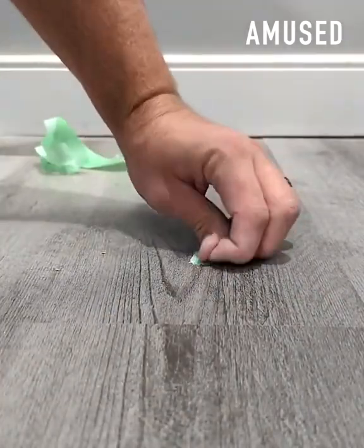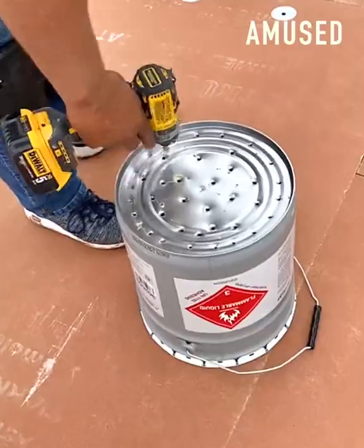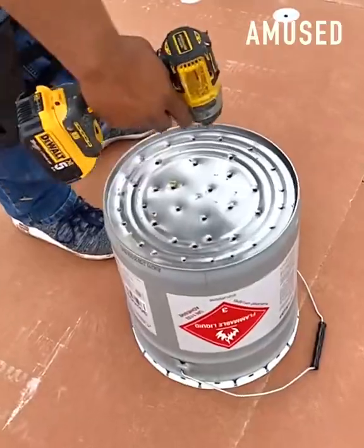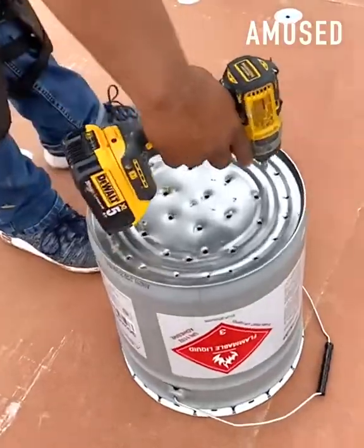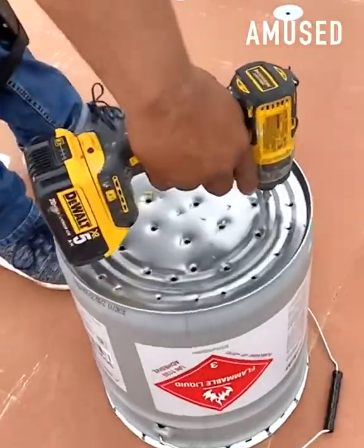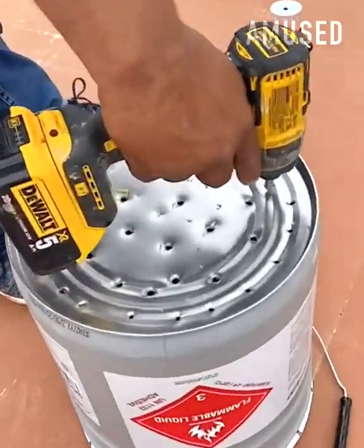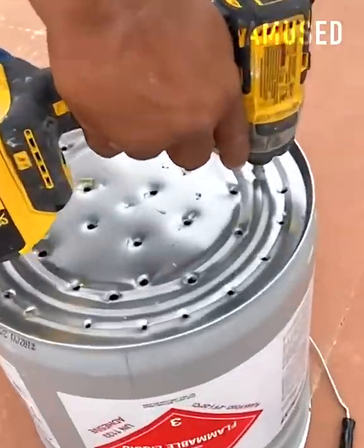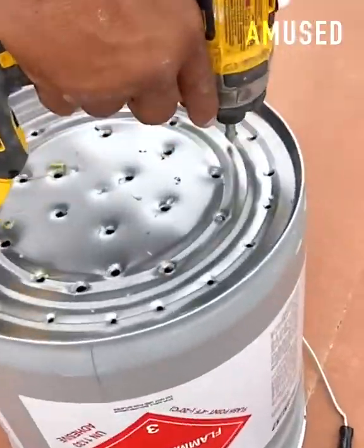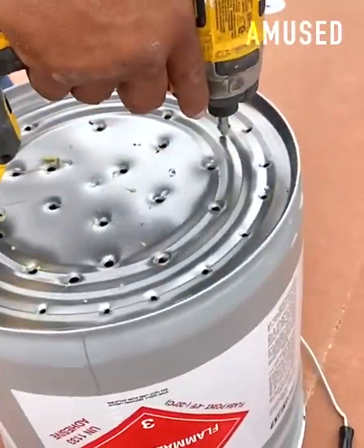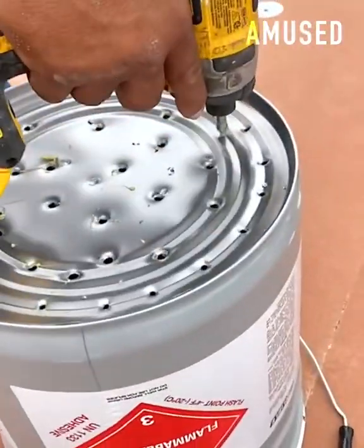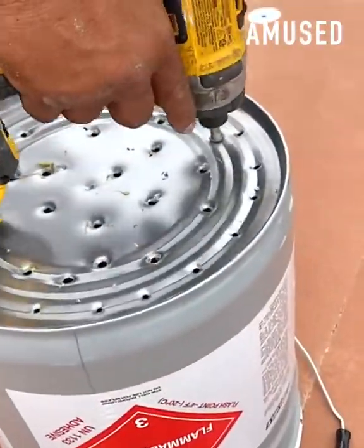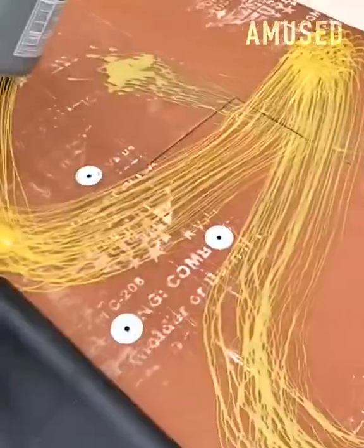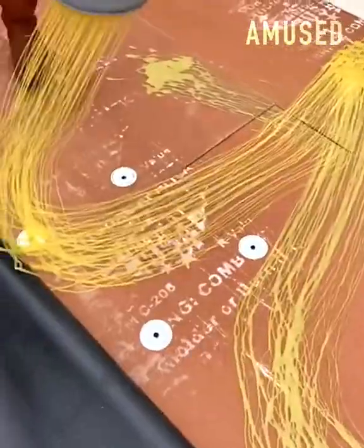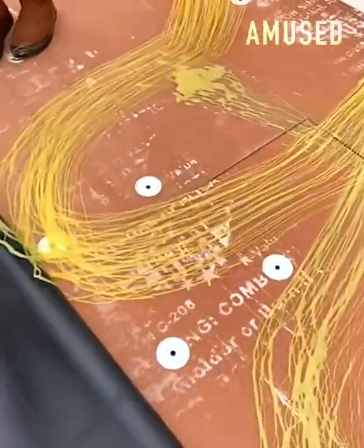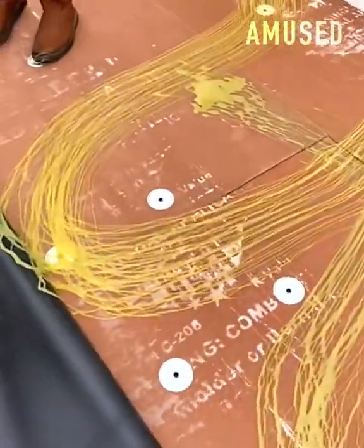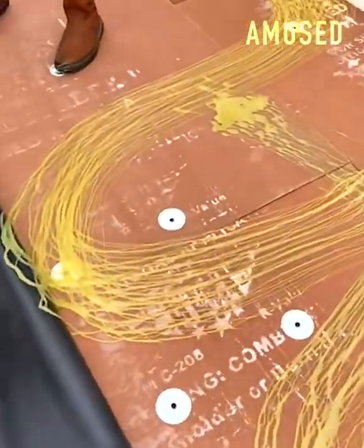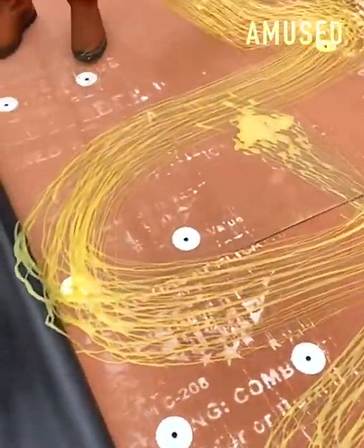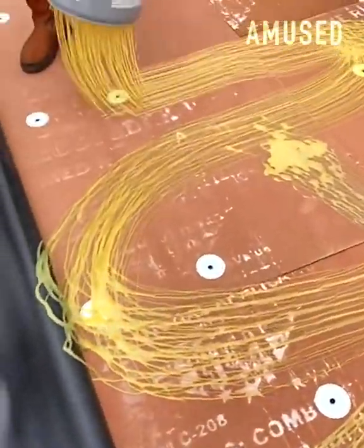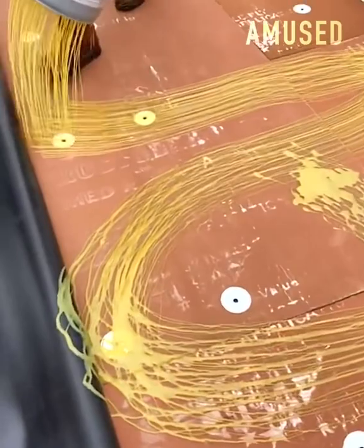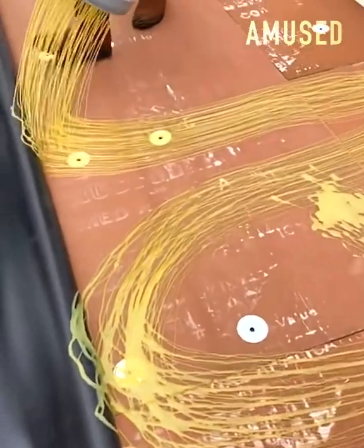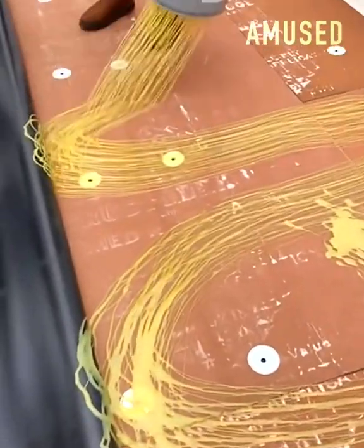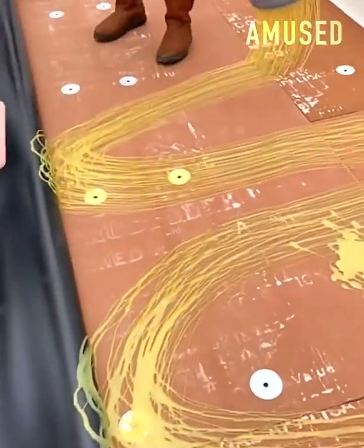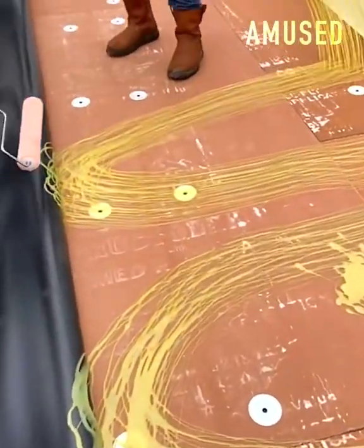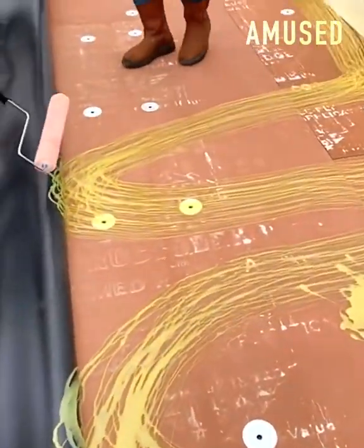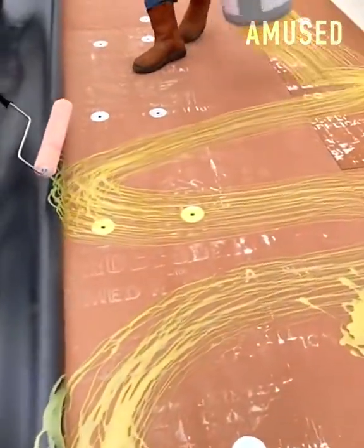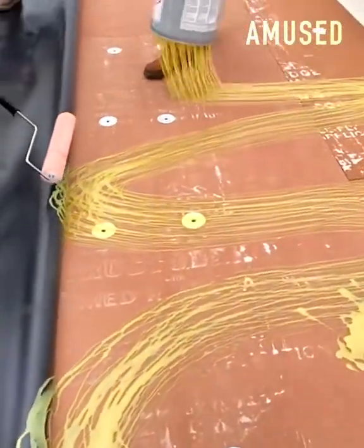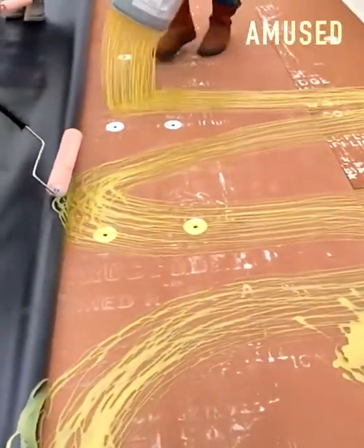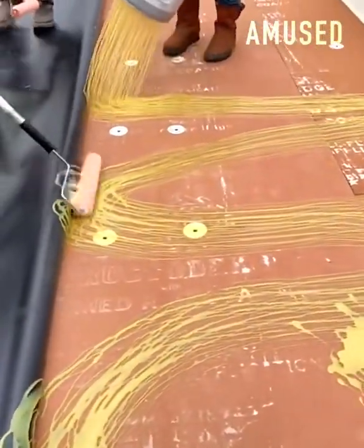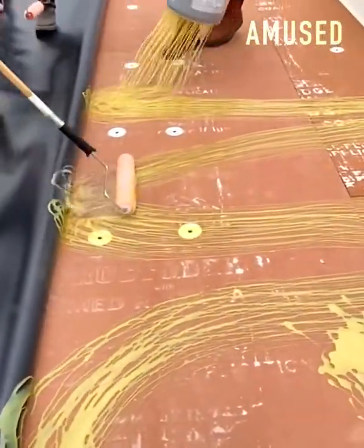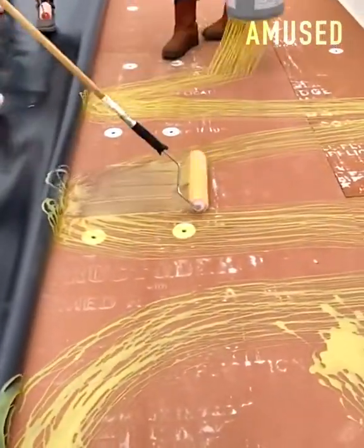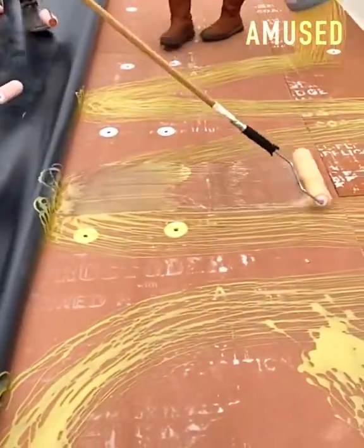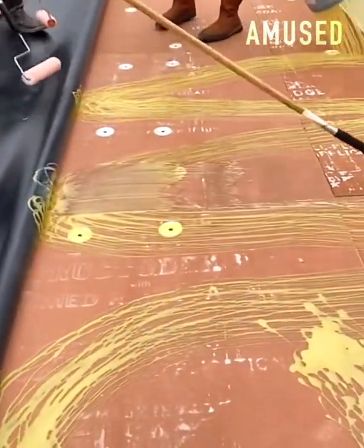Holes are drilled in the lid of a 5-gallon floor adhesive bucket for optimal distribution and rollout.